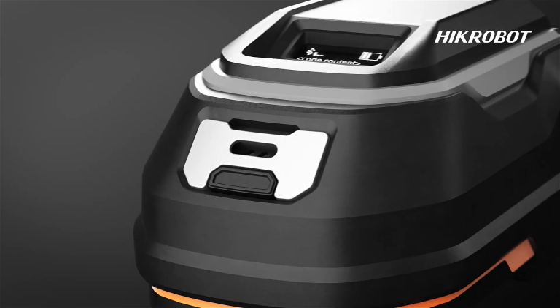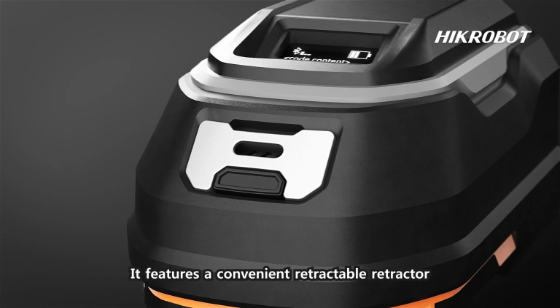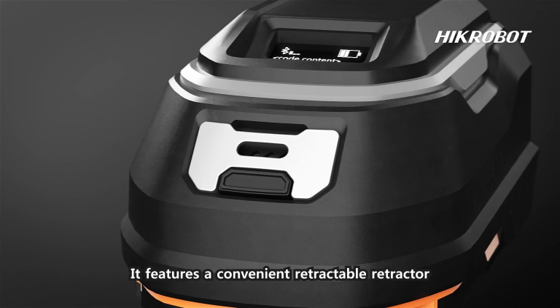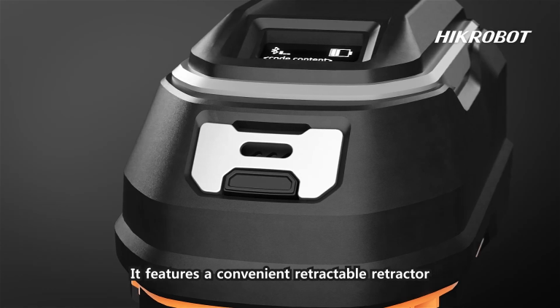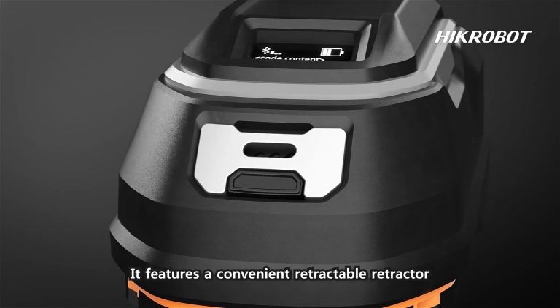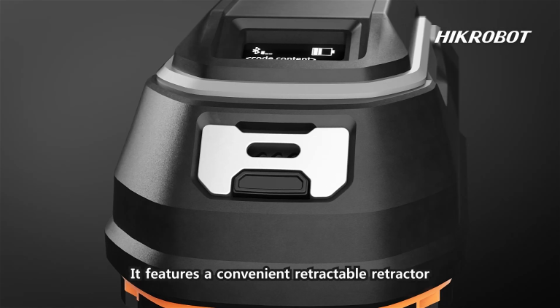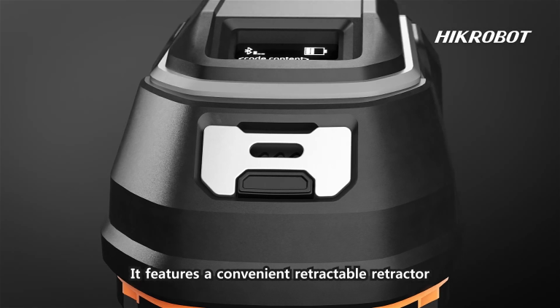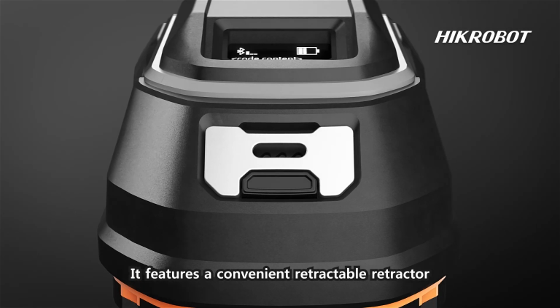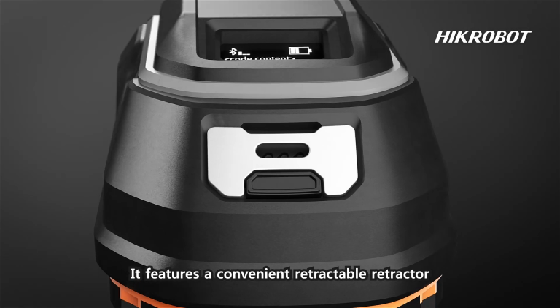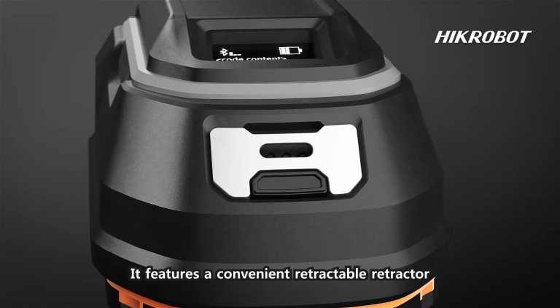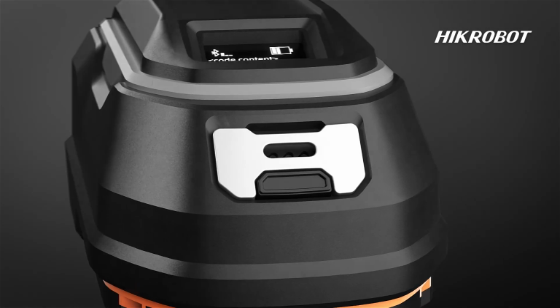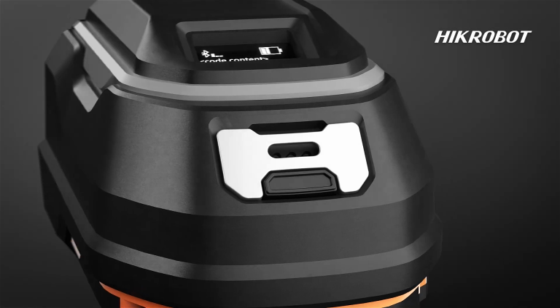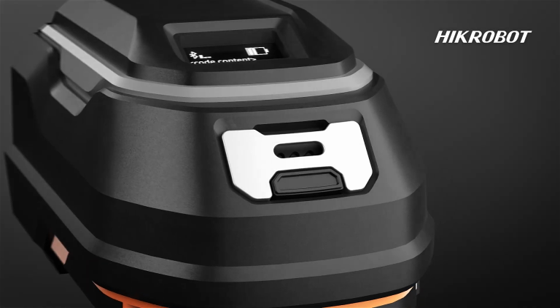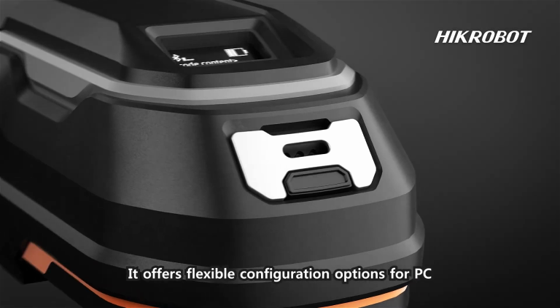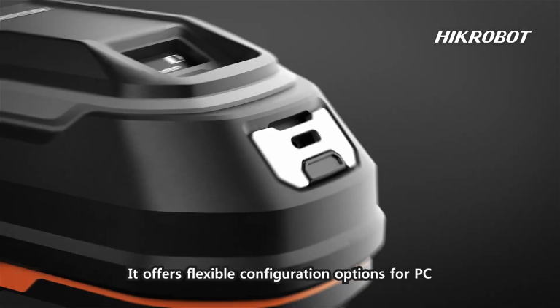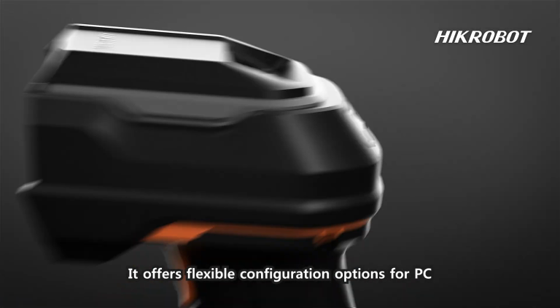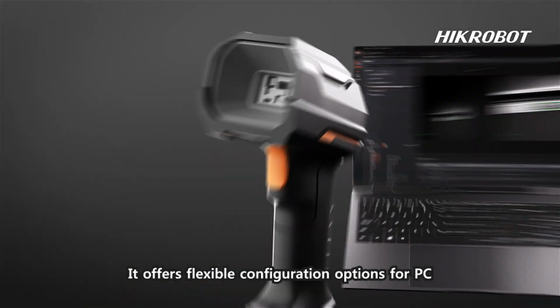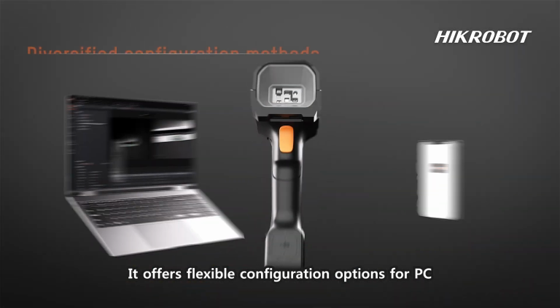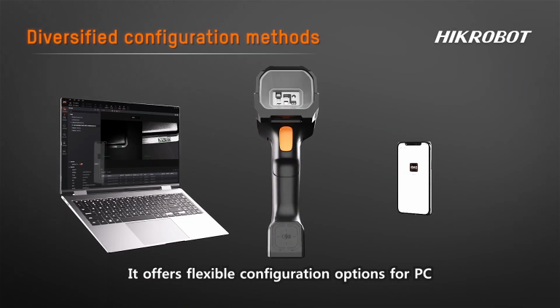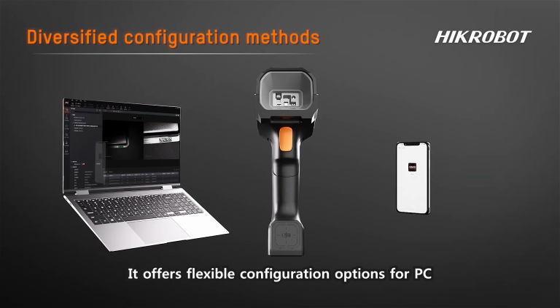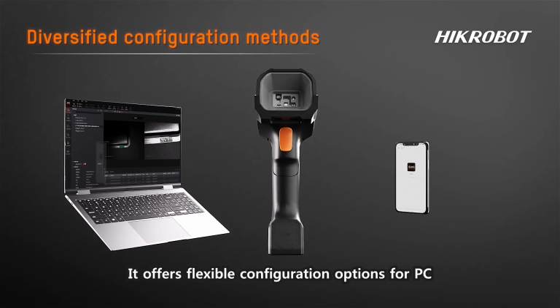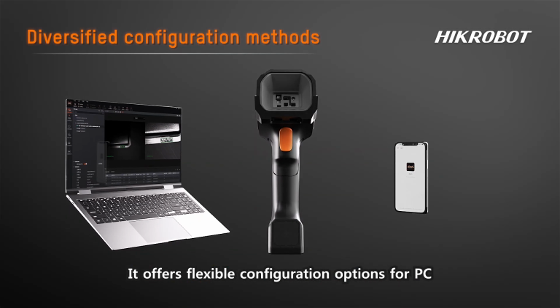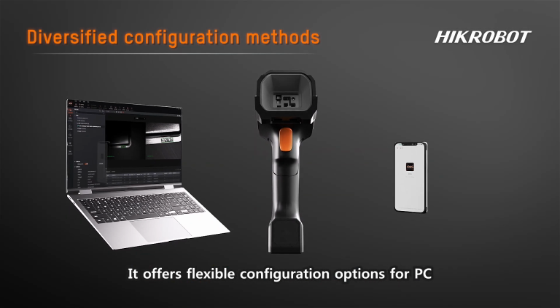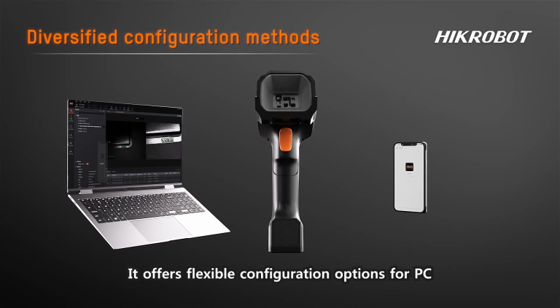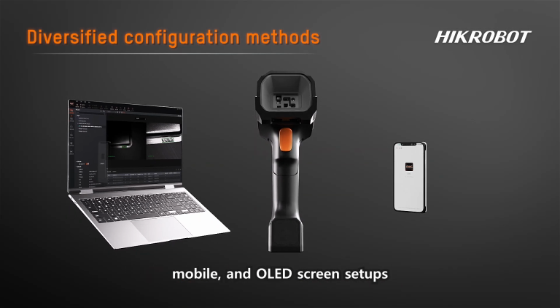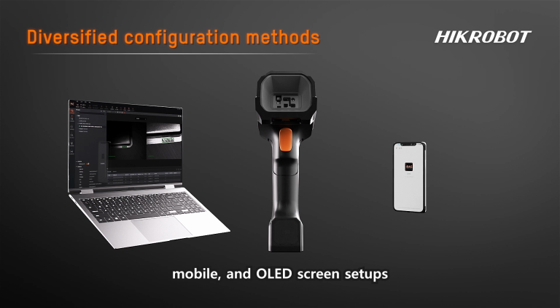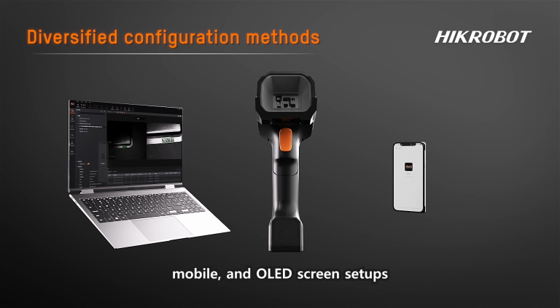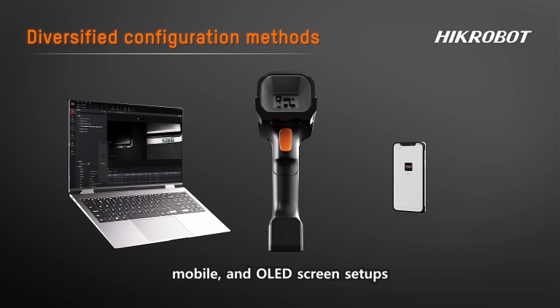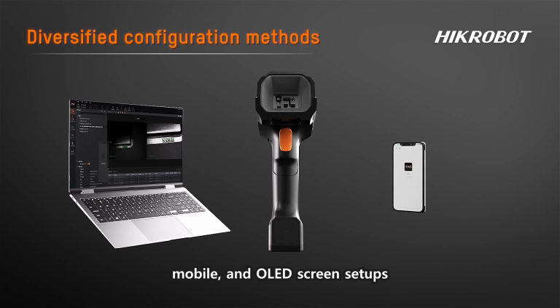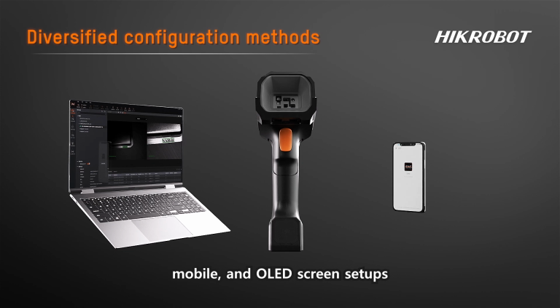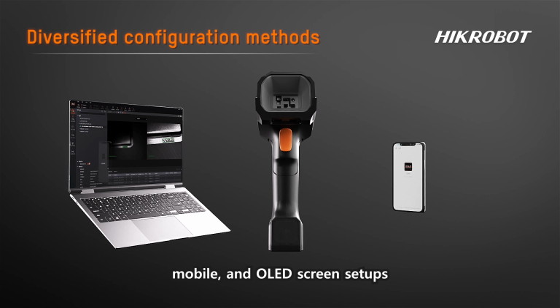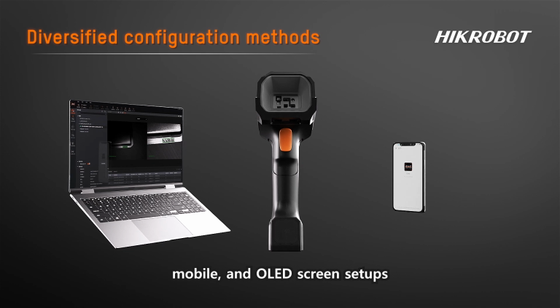It features a convenient retractable retractor. It offers flexible configuration options for PC, mobile, and OLED screen setups.